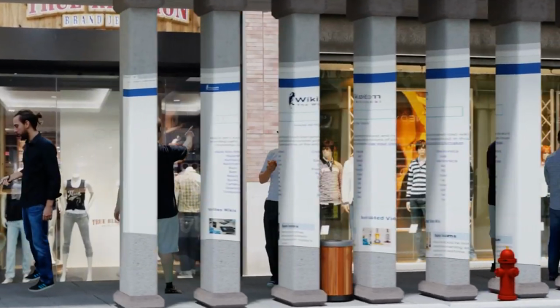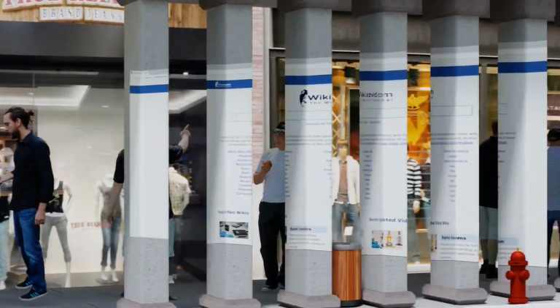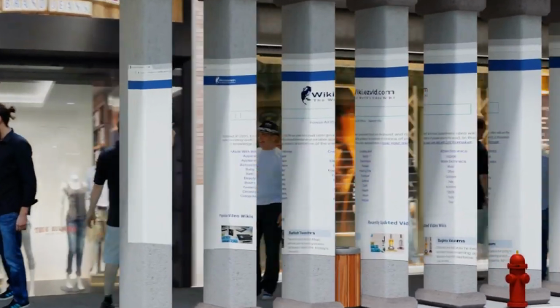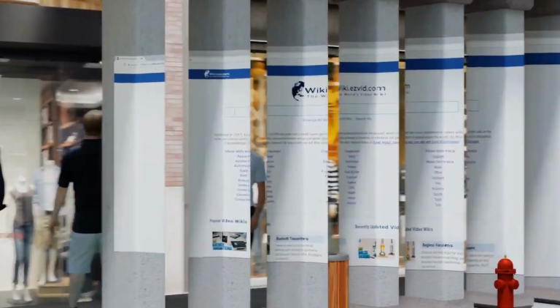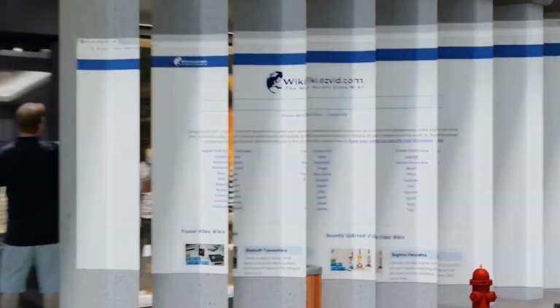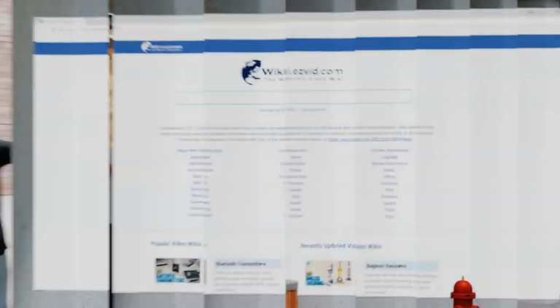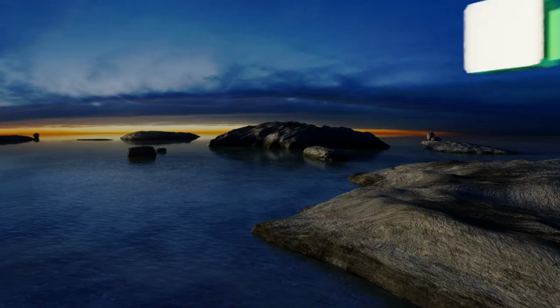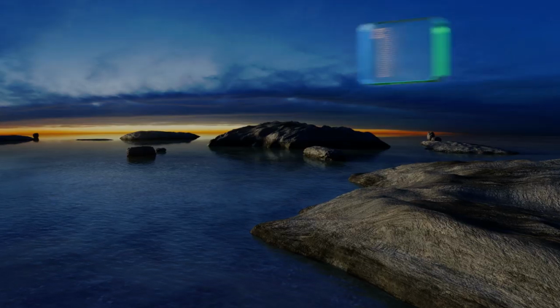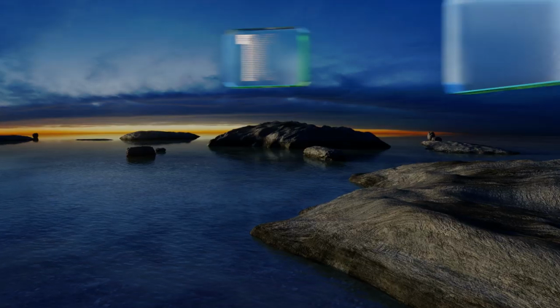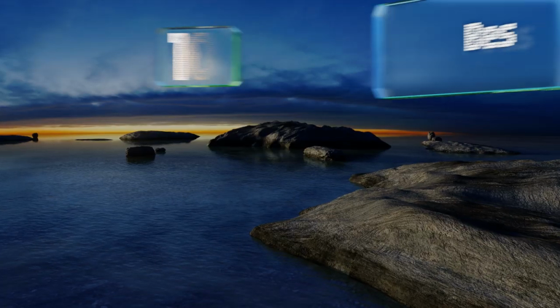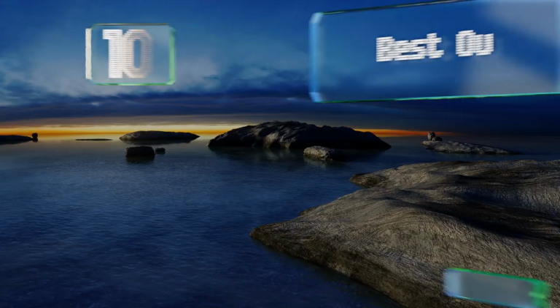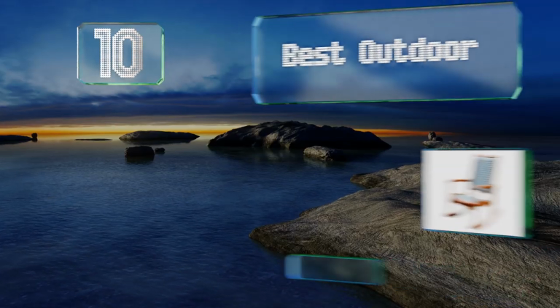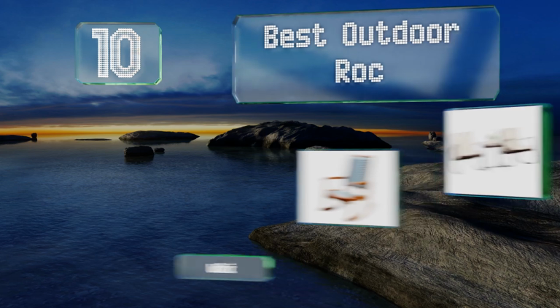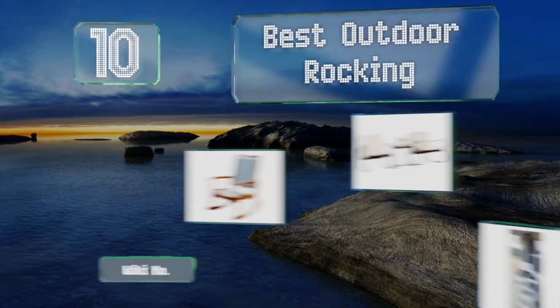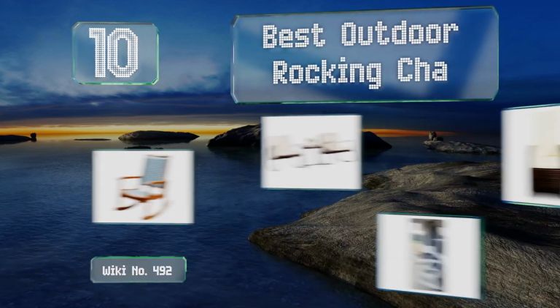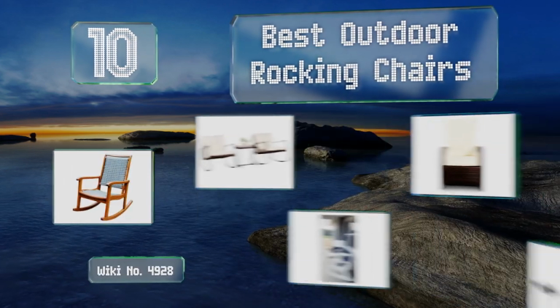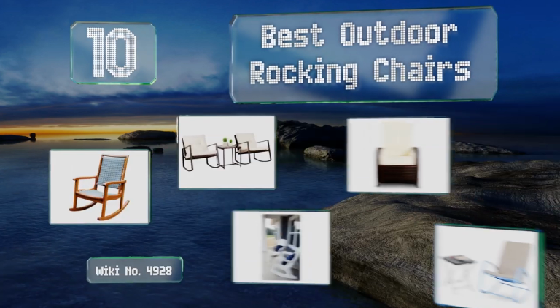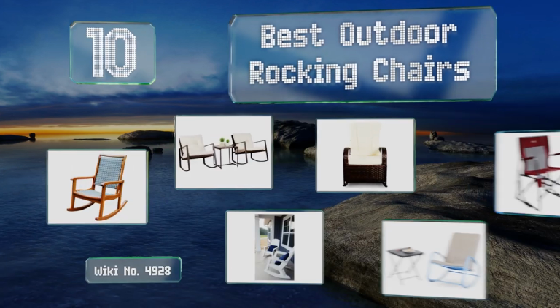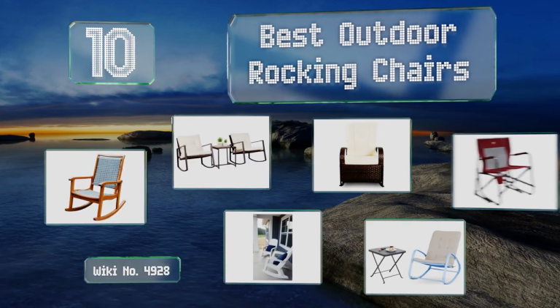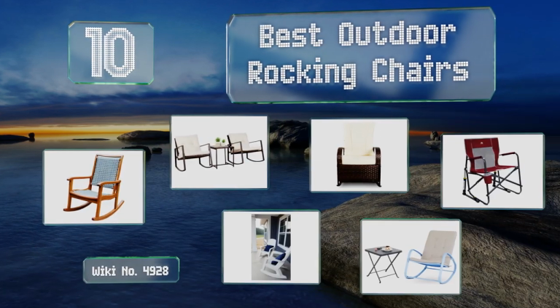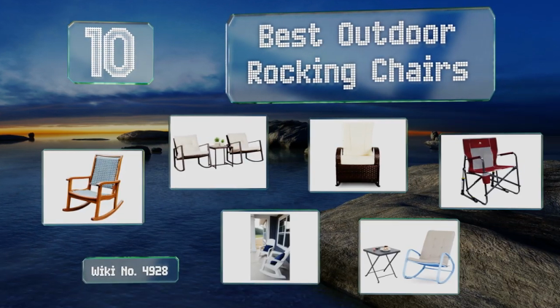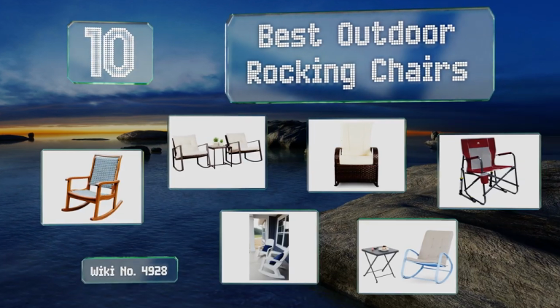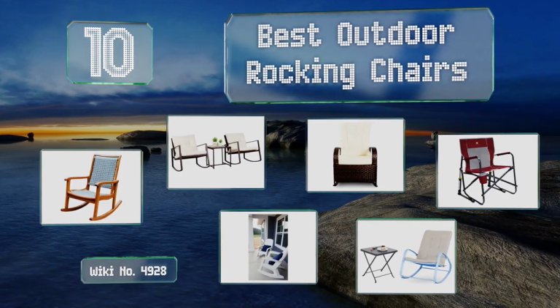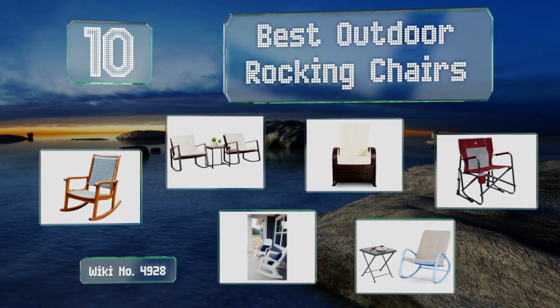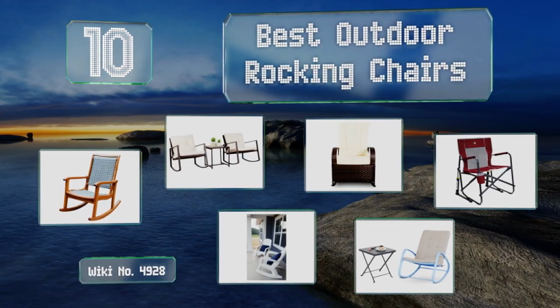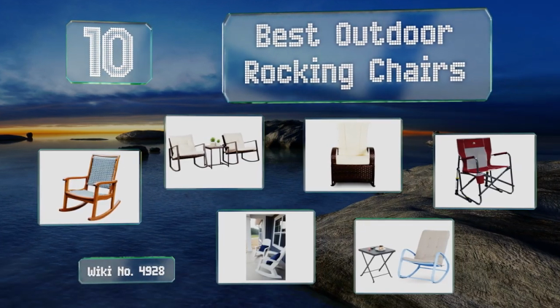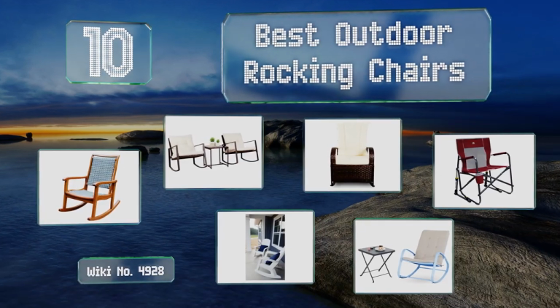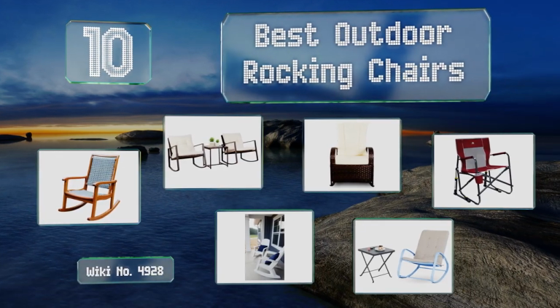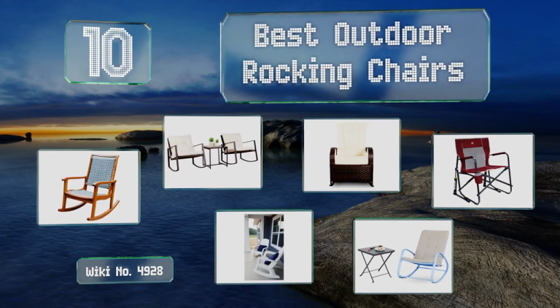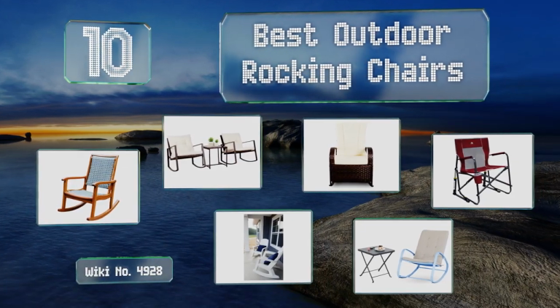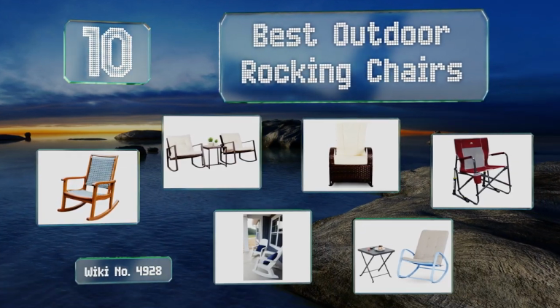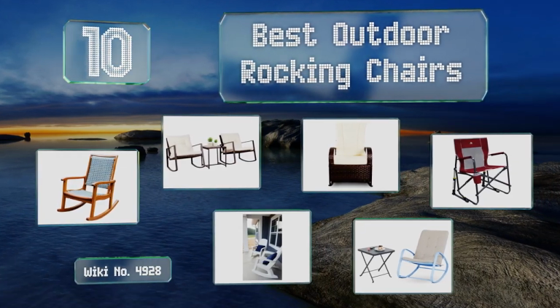Easy Vid presents the 10 best outdoor rocking chairs. Let's get started with the list.